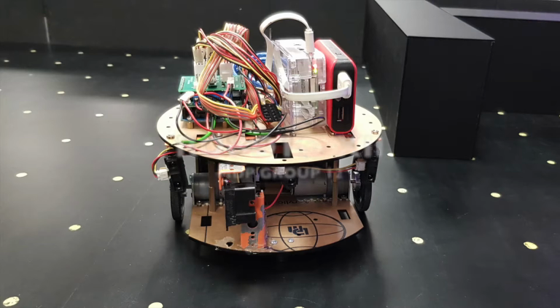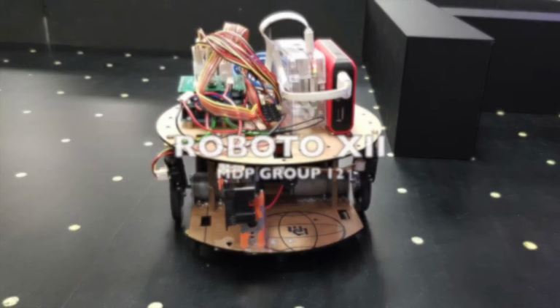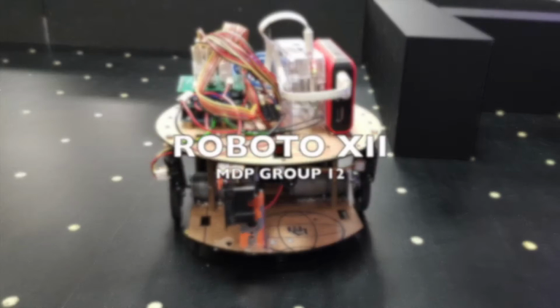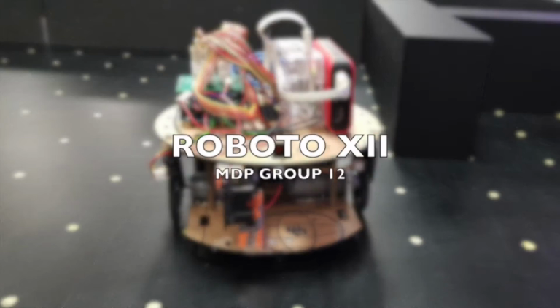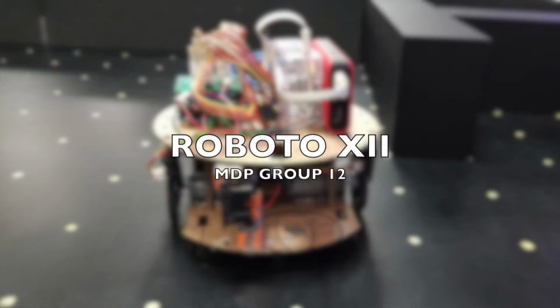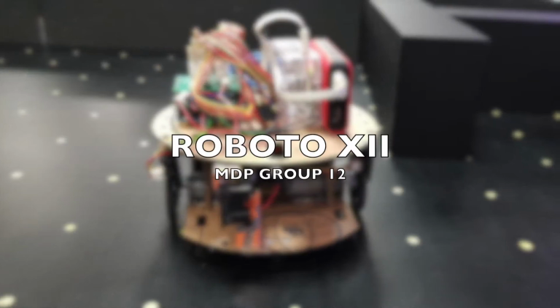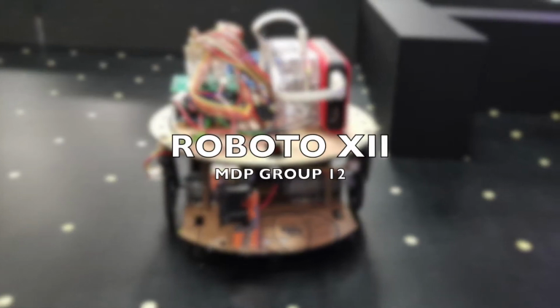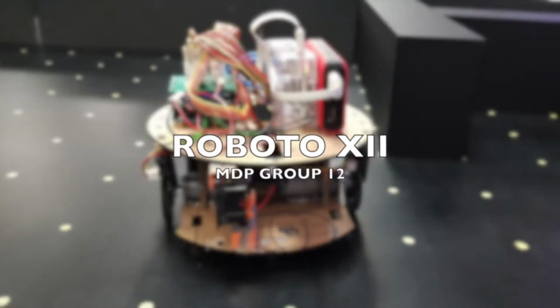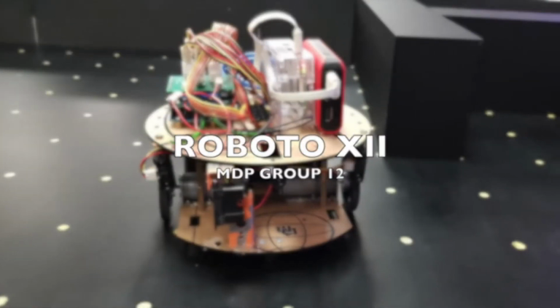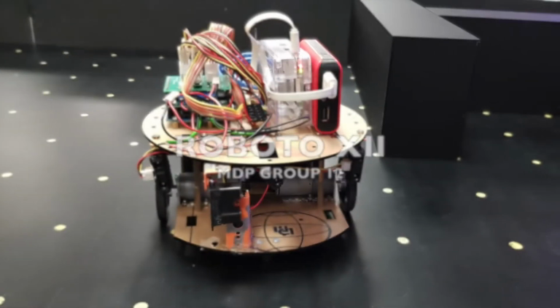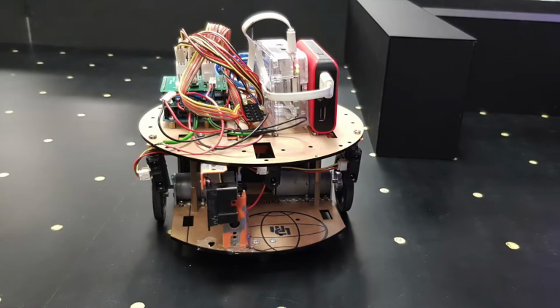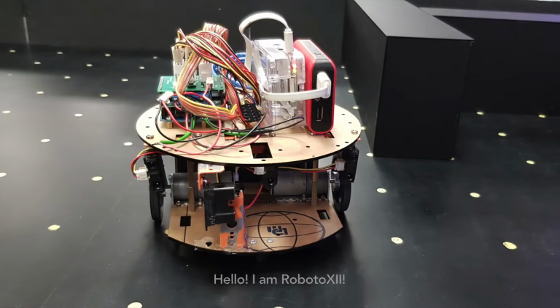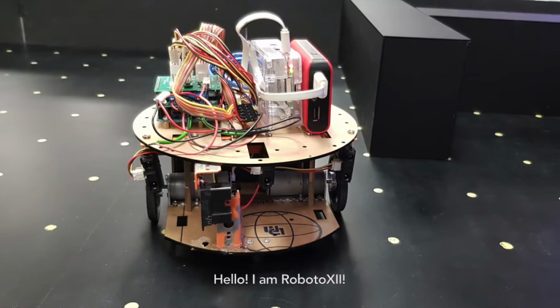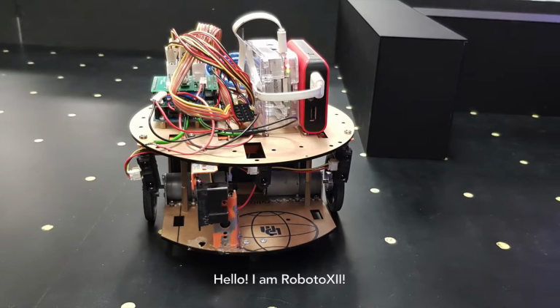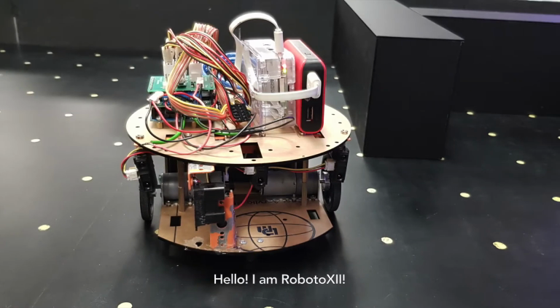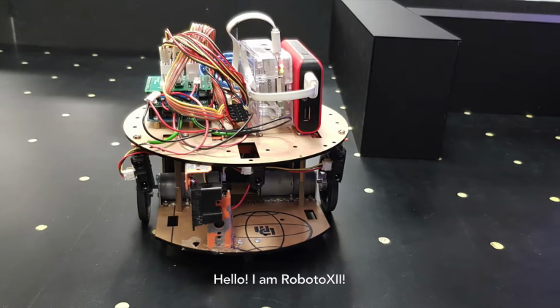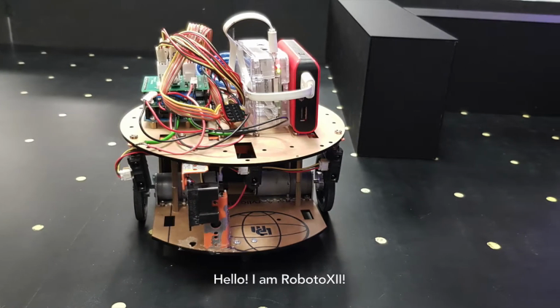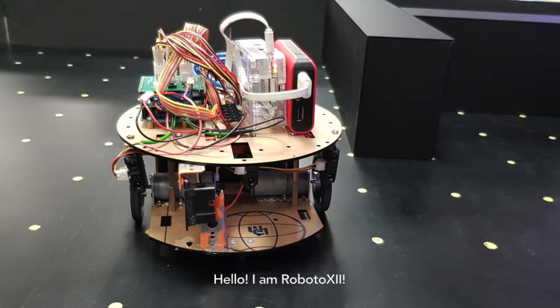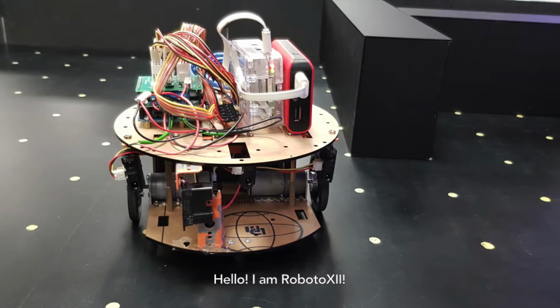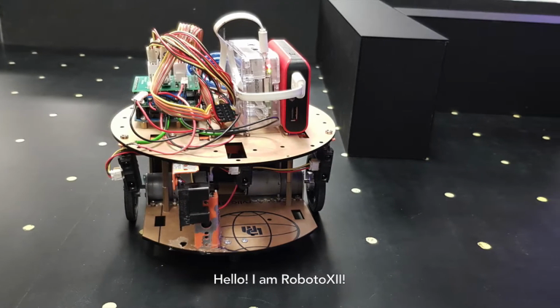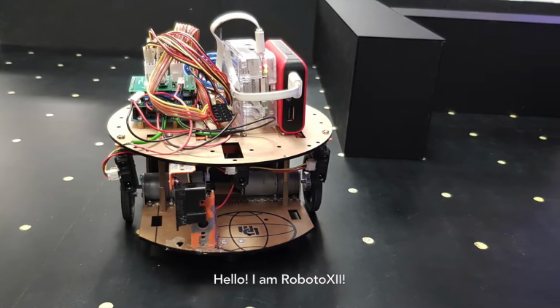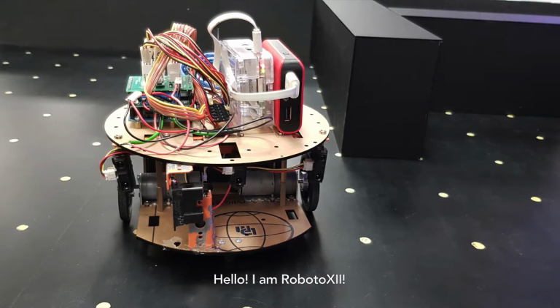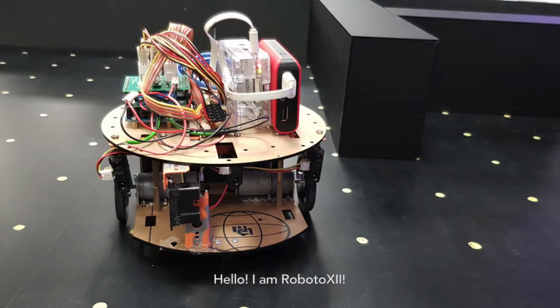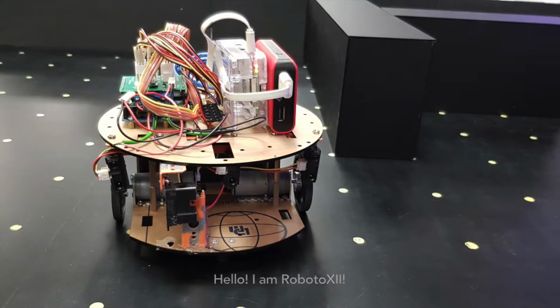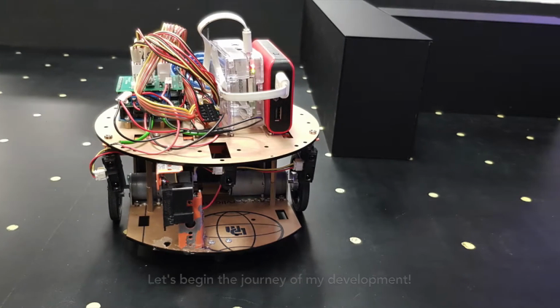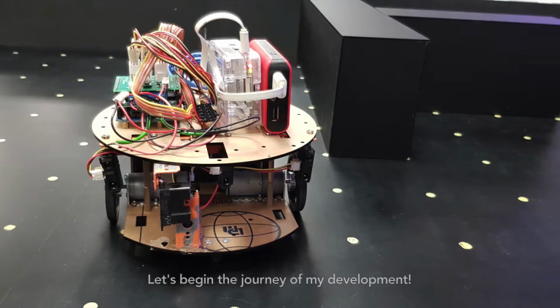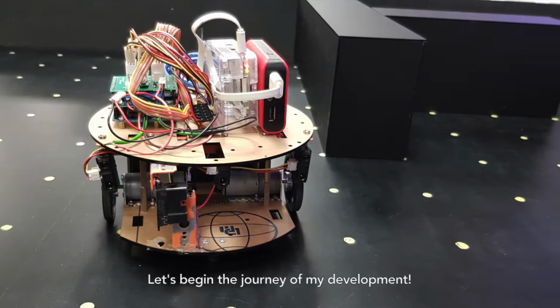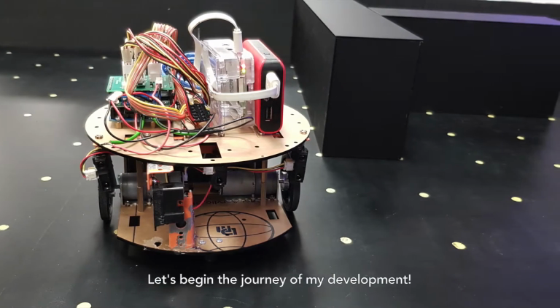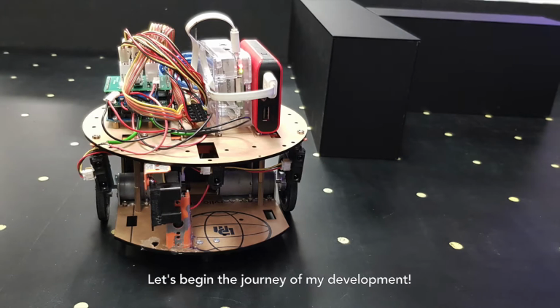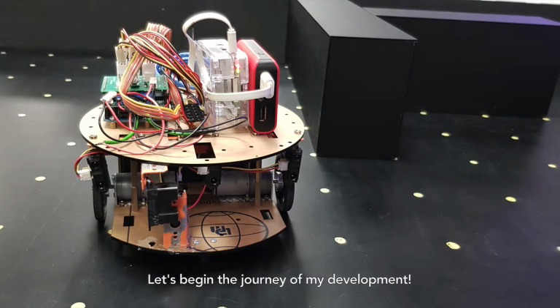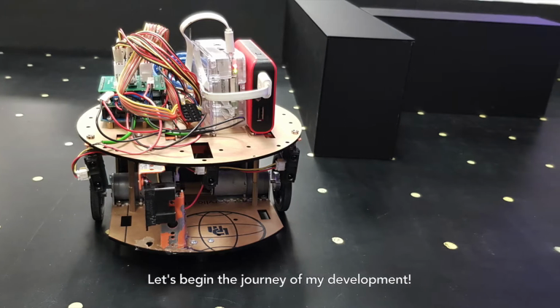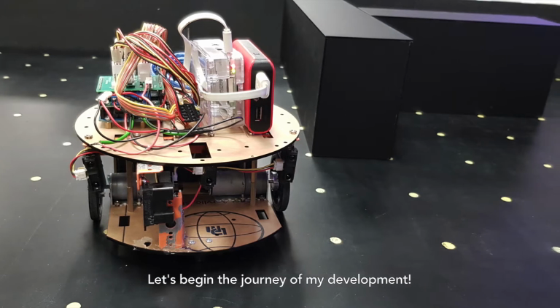Hello, I'm Roboto12. Let's begin the journey of my development.